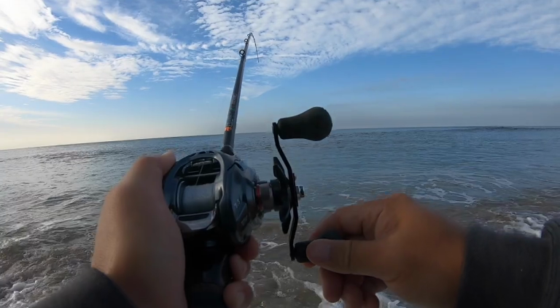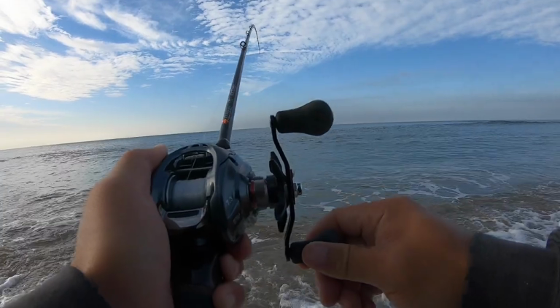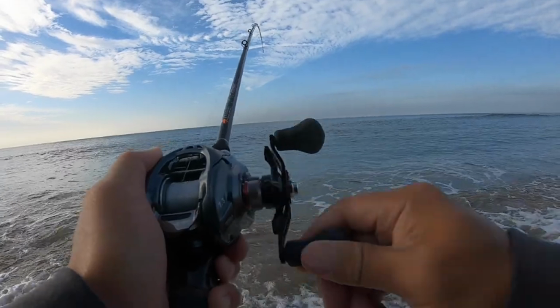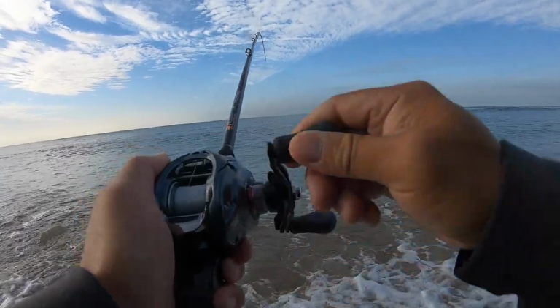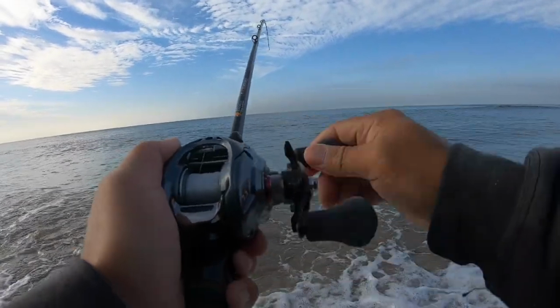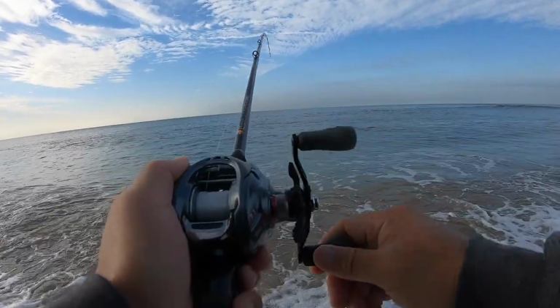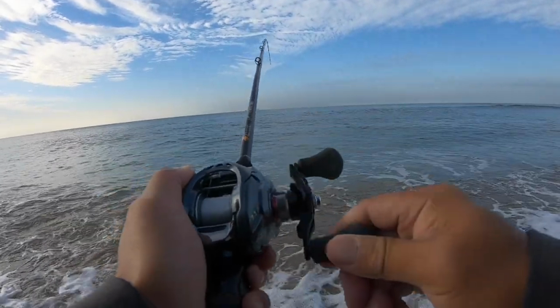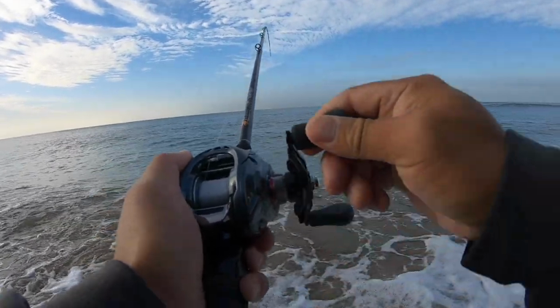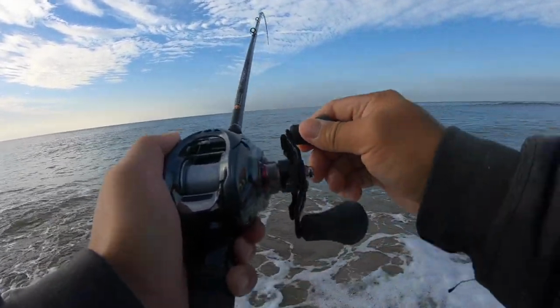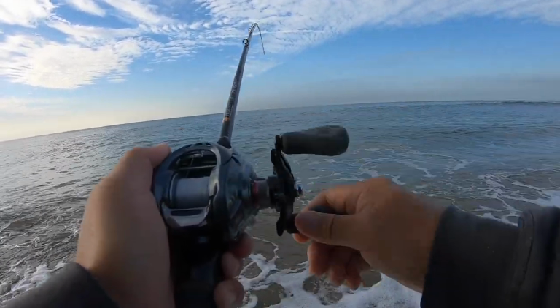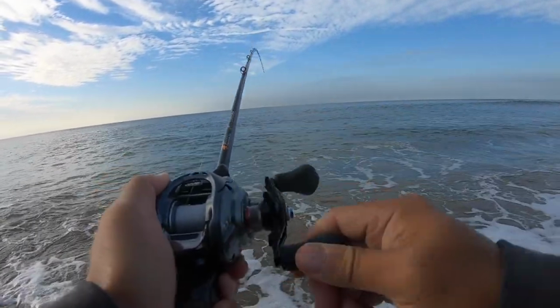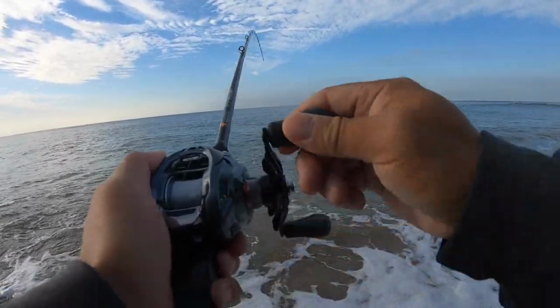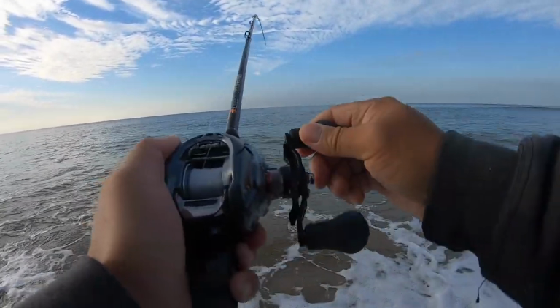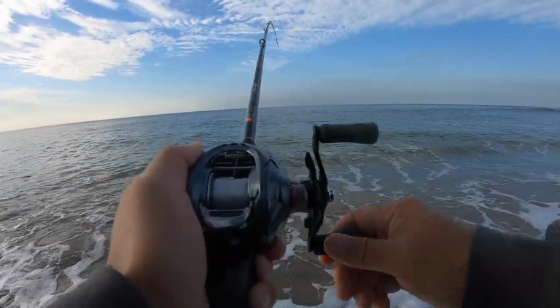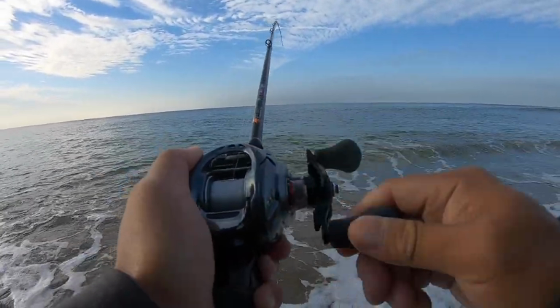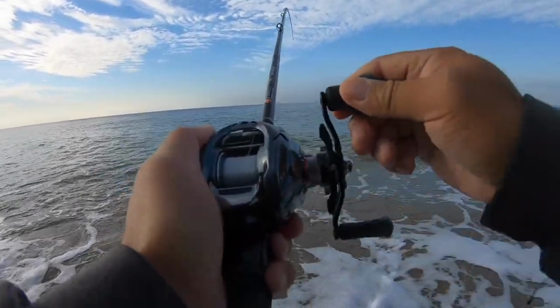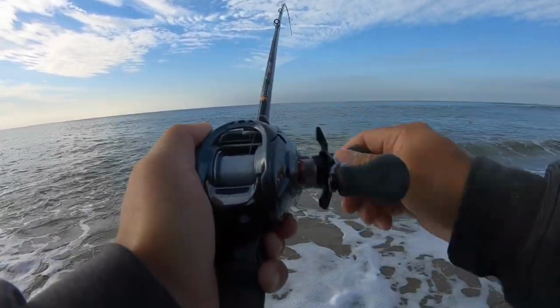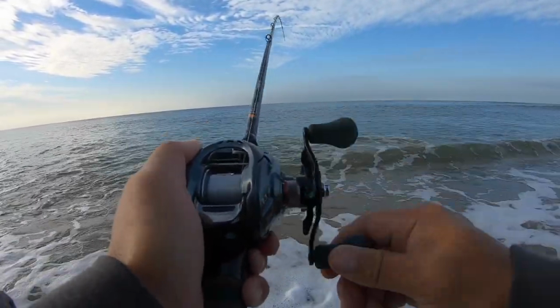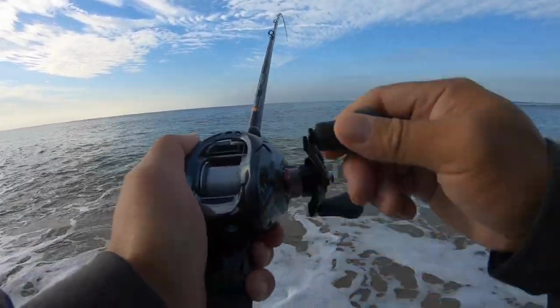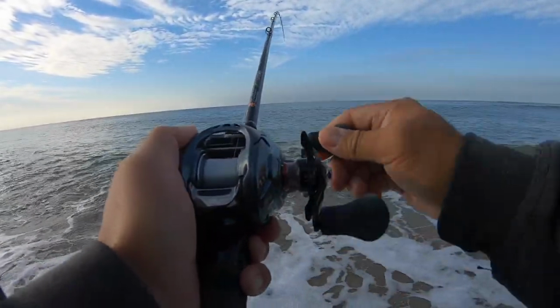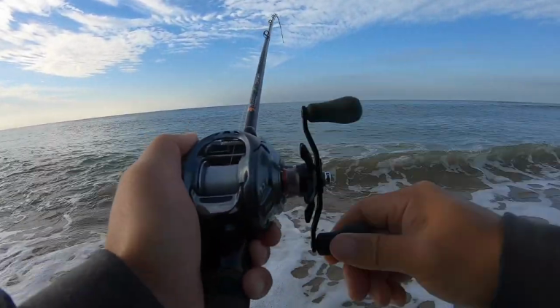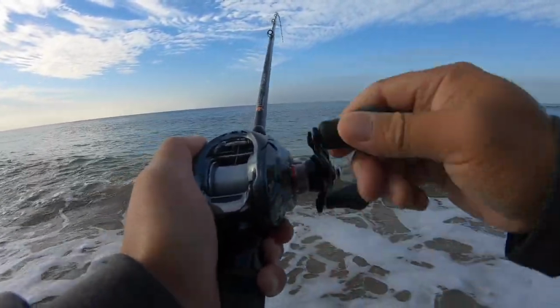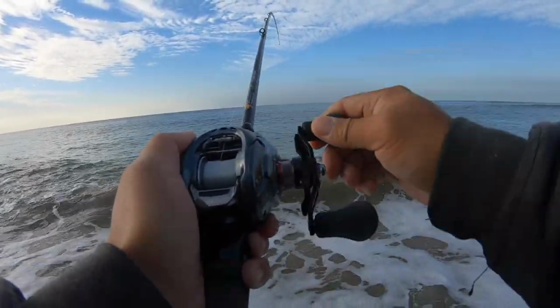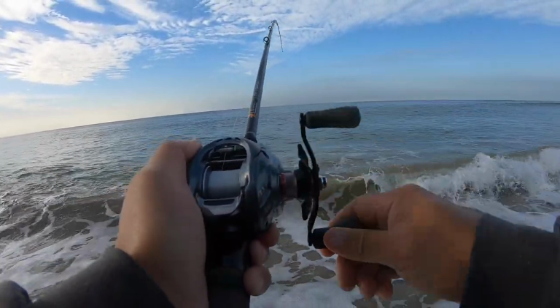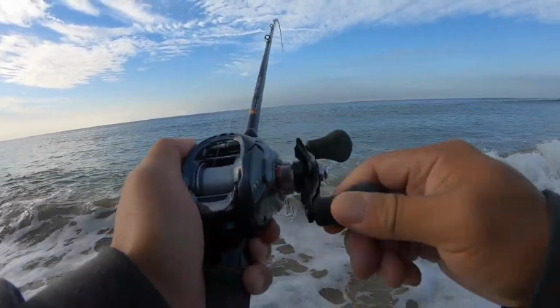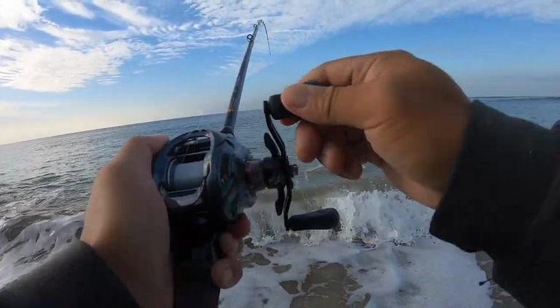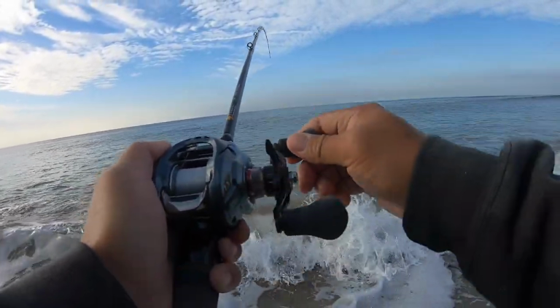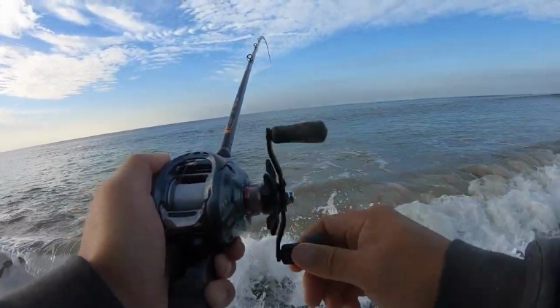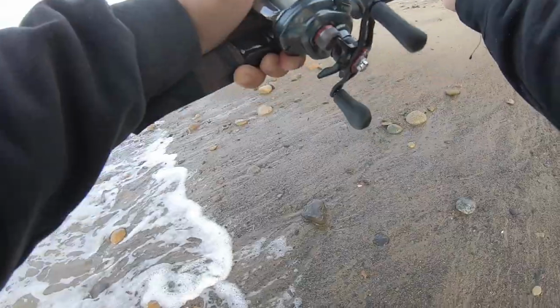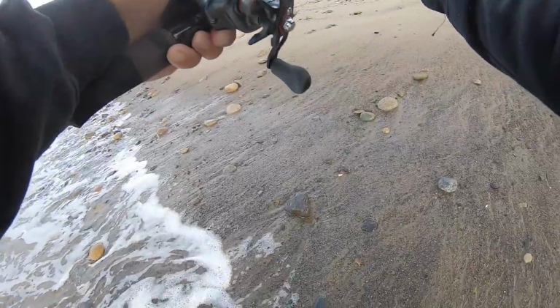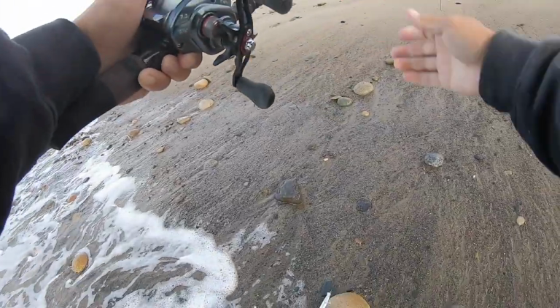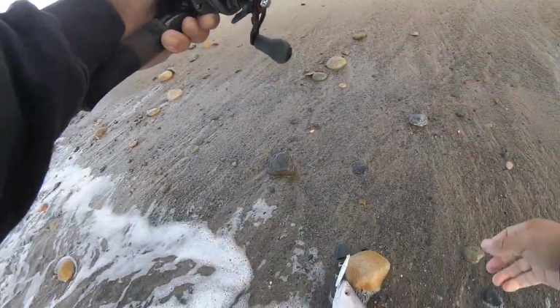I'm guessing spotfin croaker, or if I'm really lucky, a white sea bass. Oh my god!